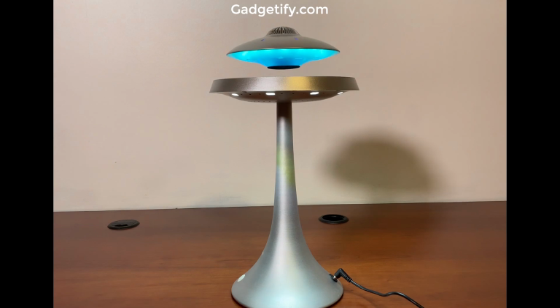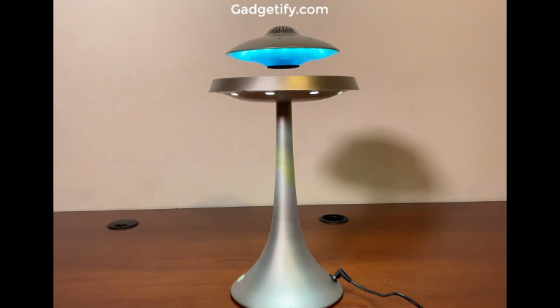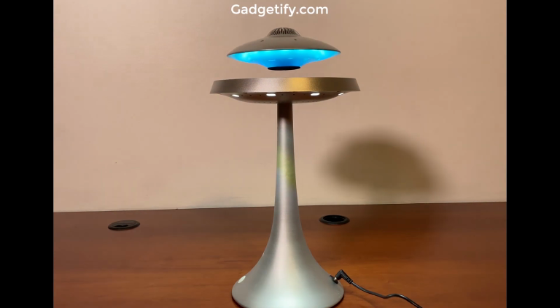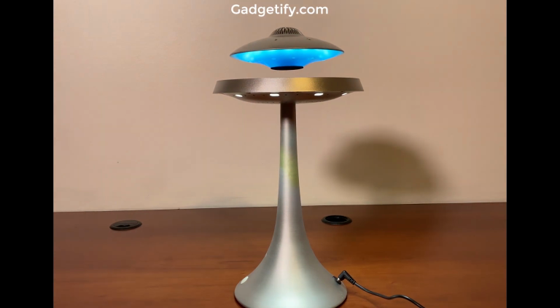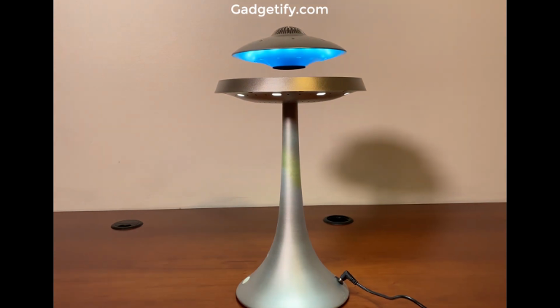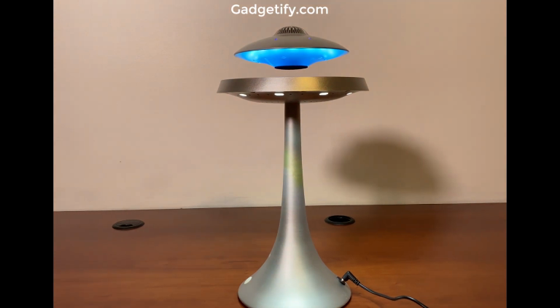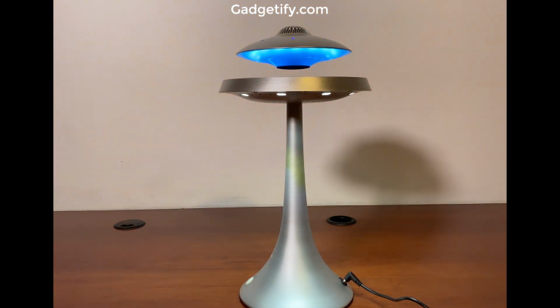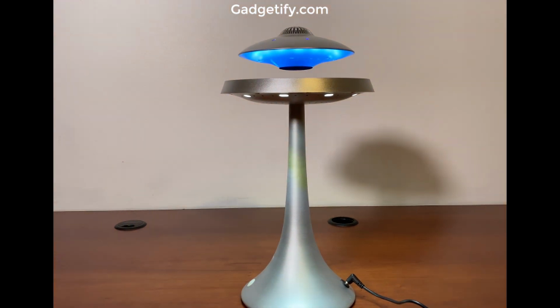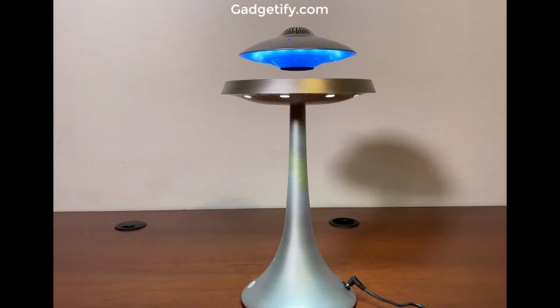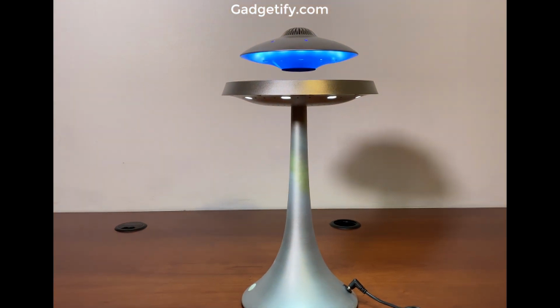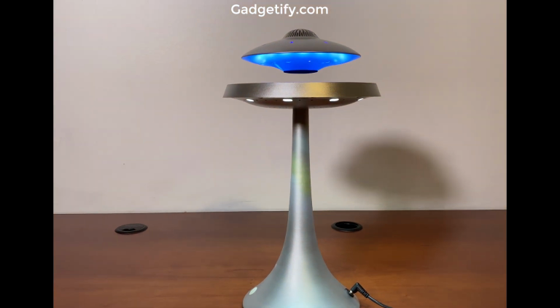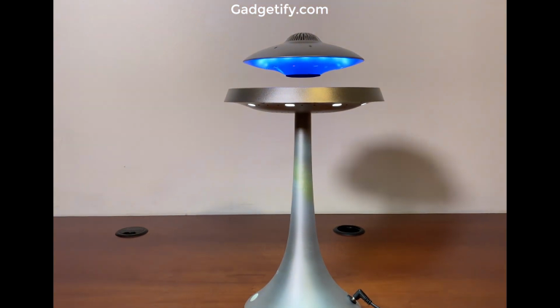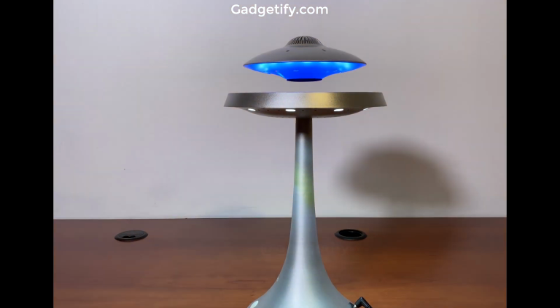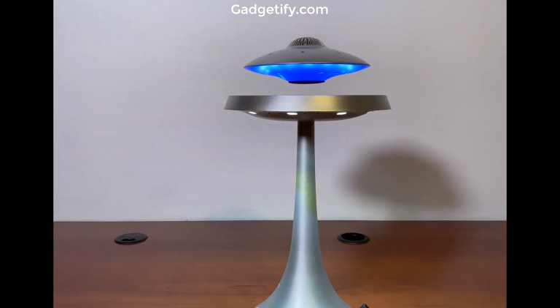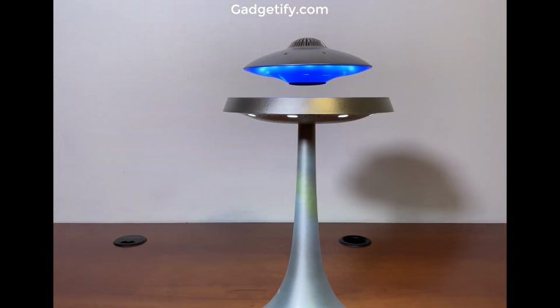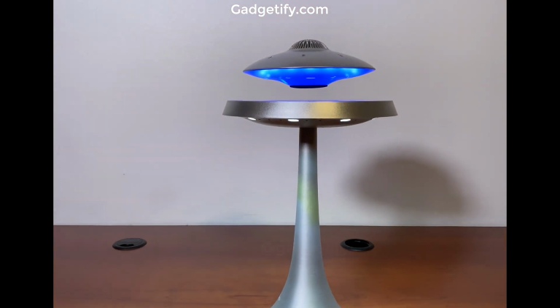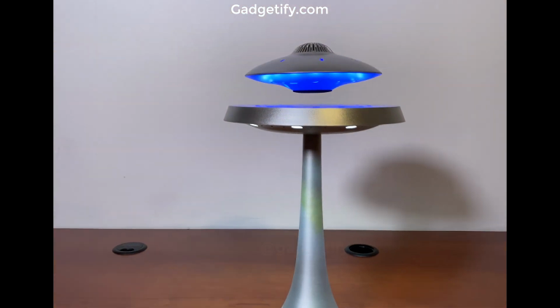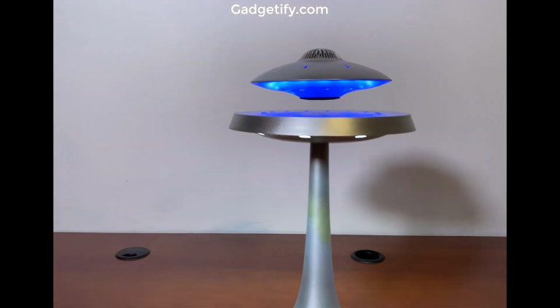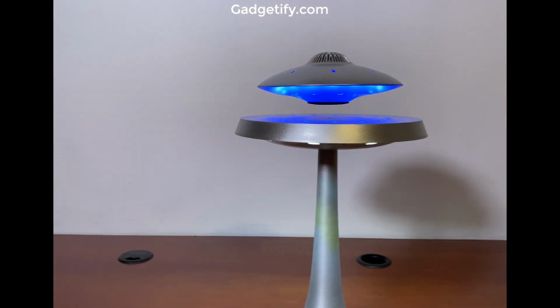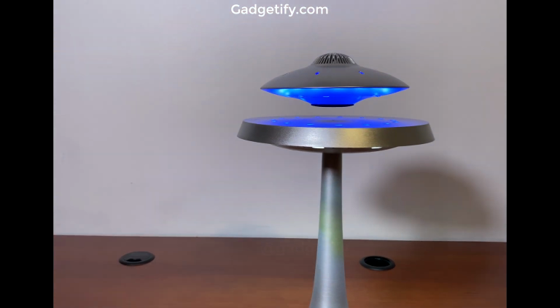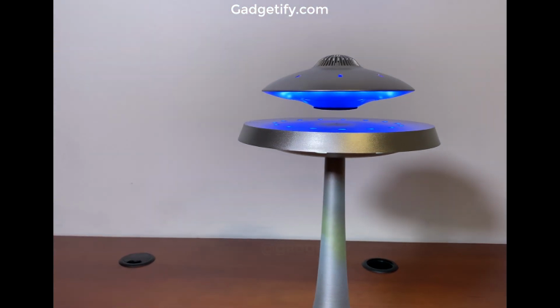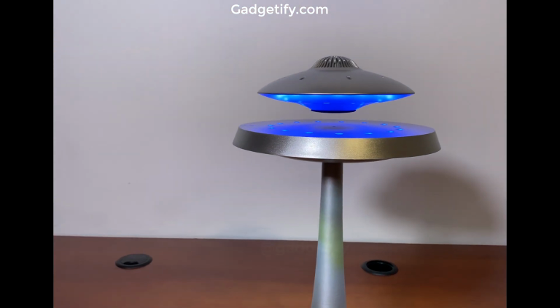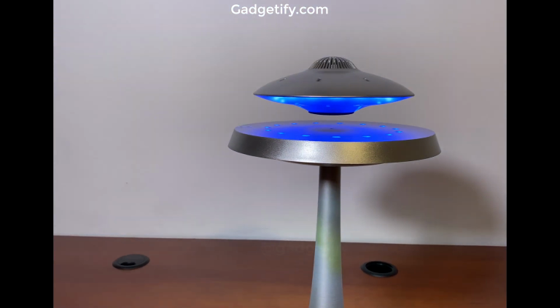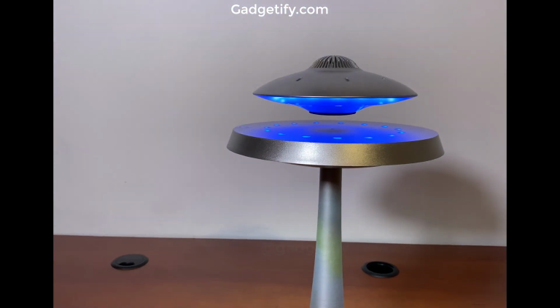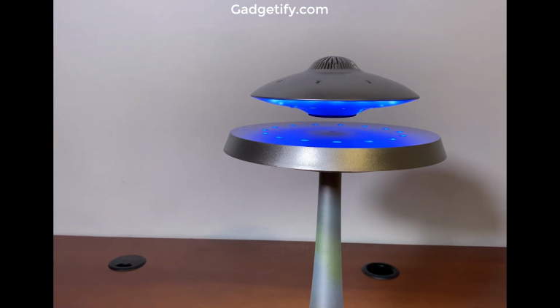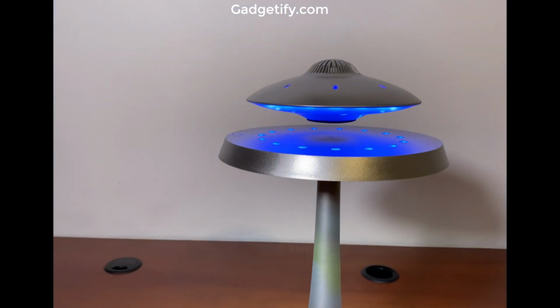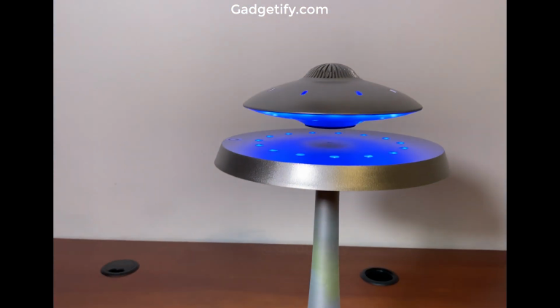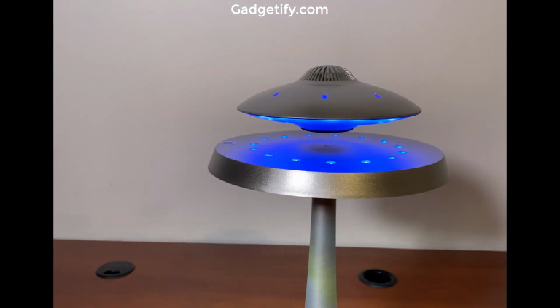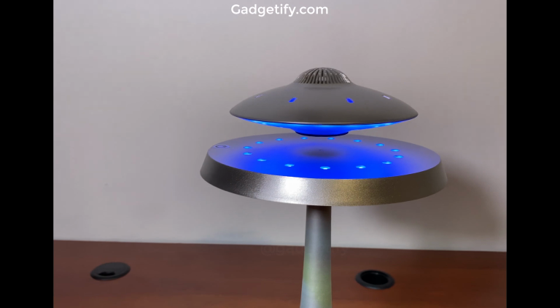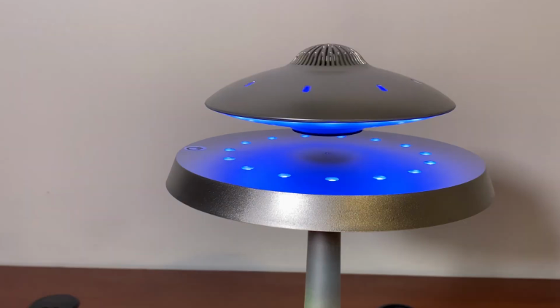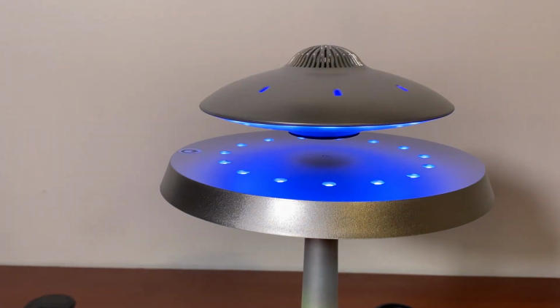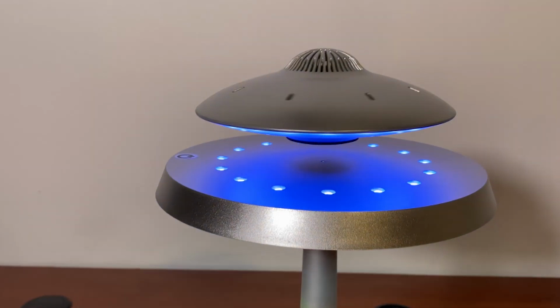This is a magnetic levitating flying saucer speaker with a color-changing base. It connects to your phone via Bluetooth.